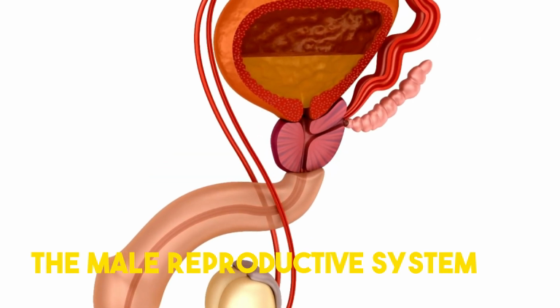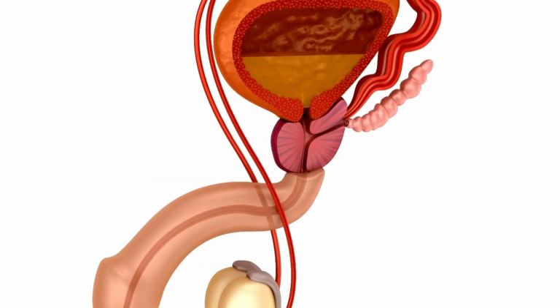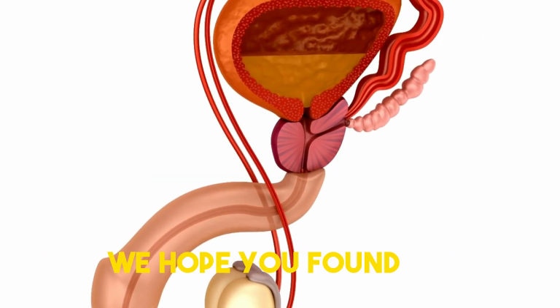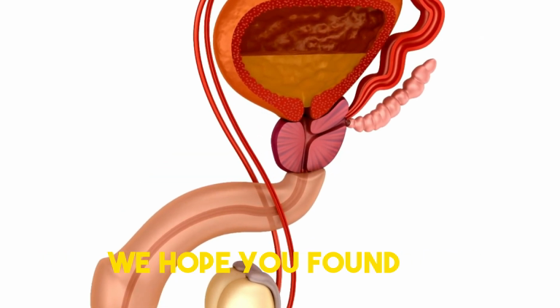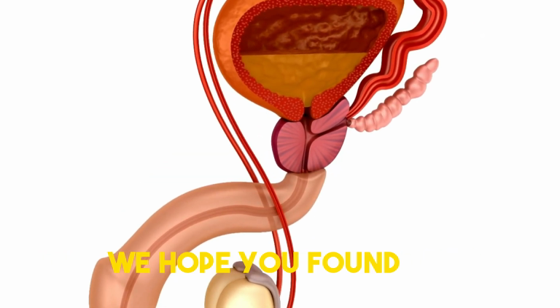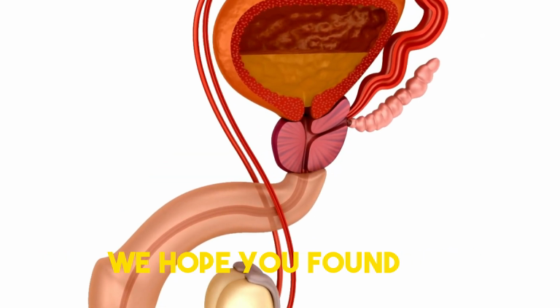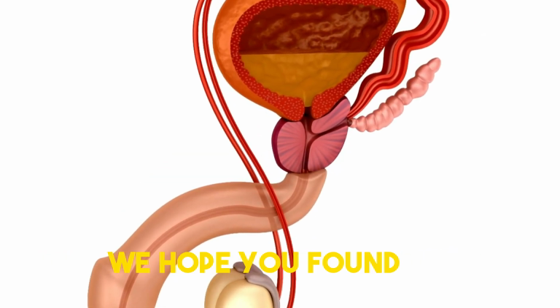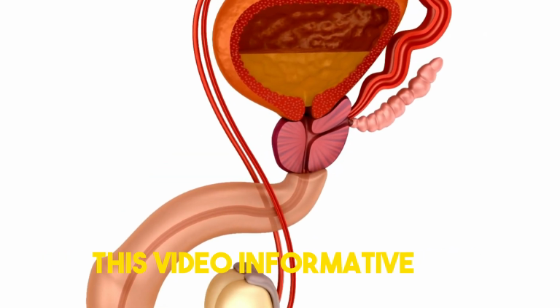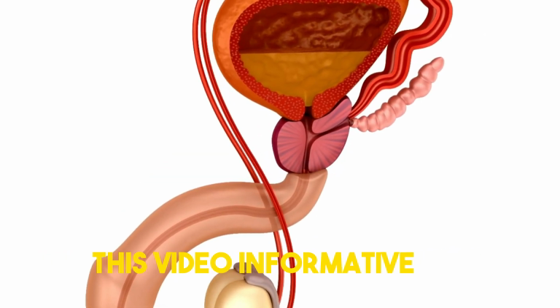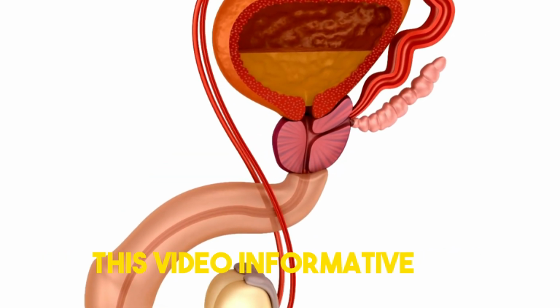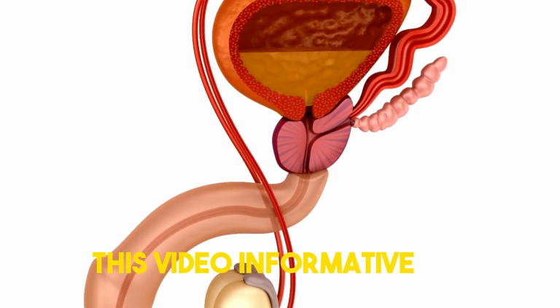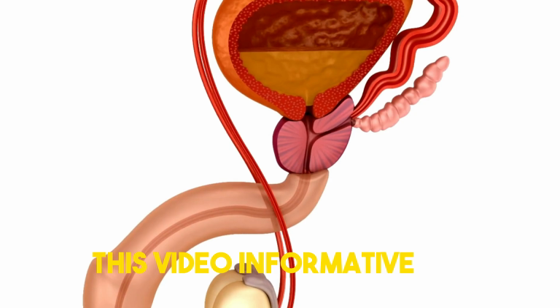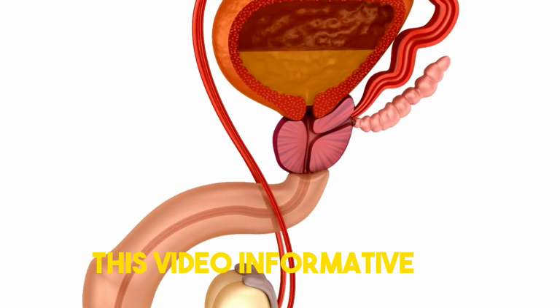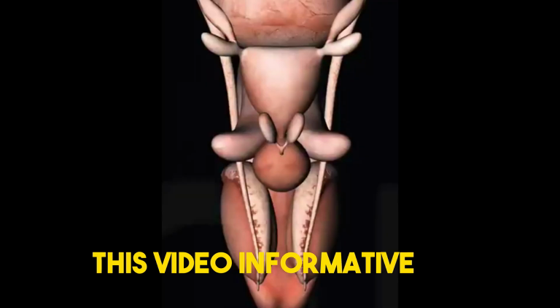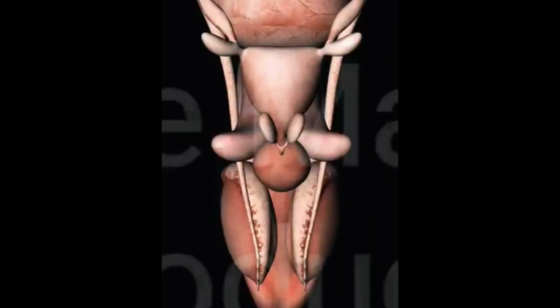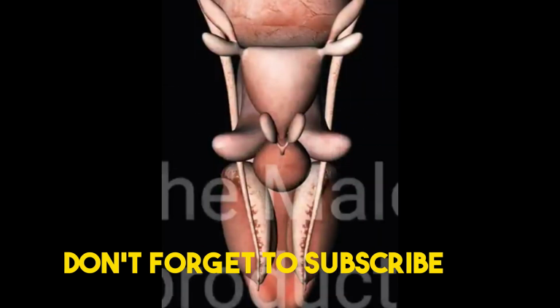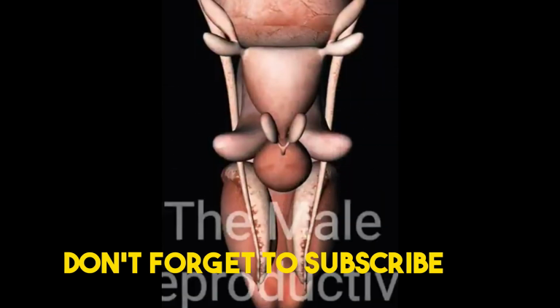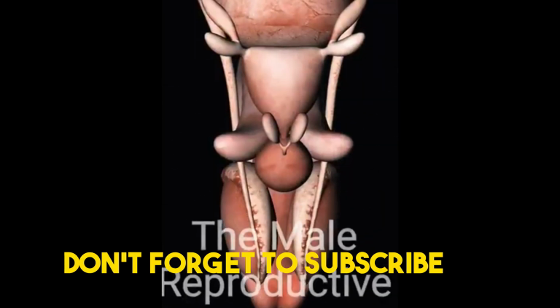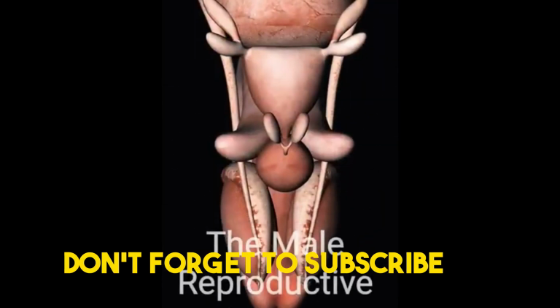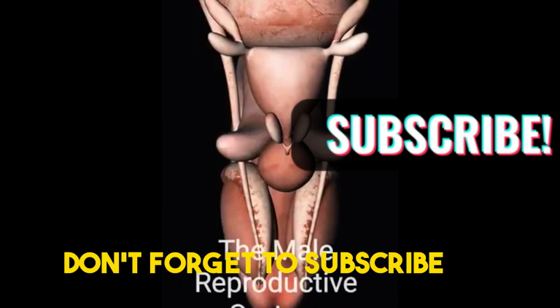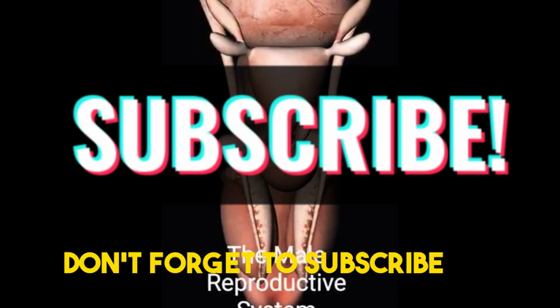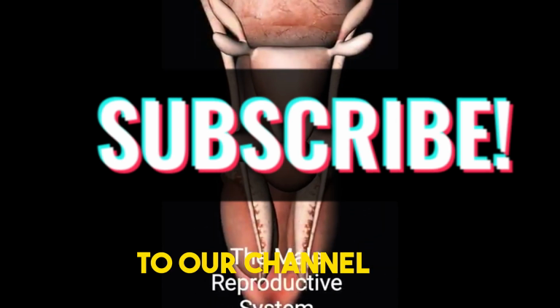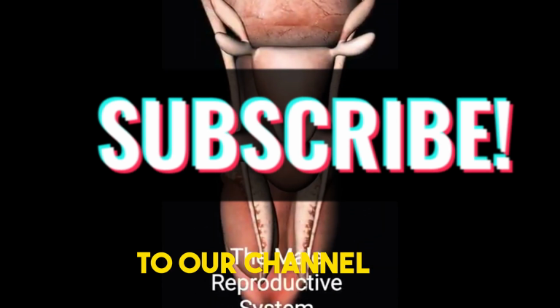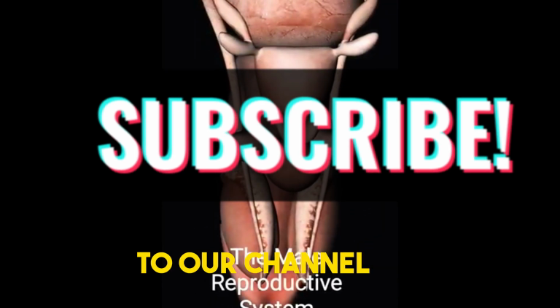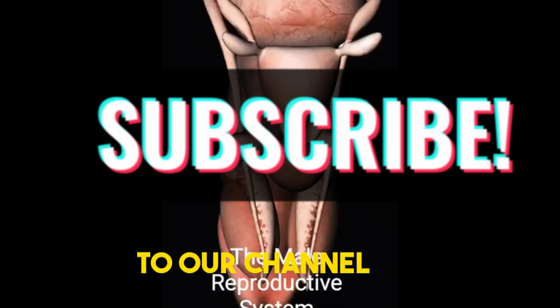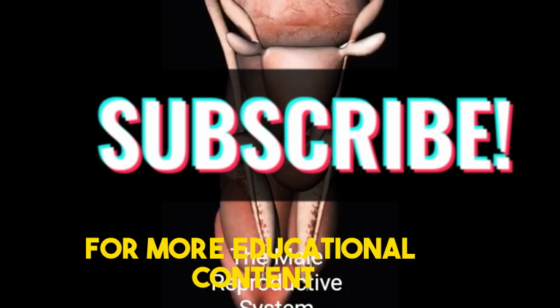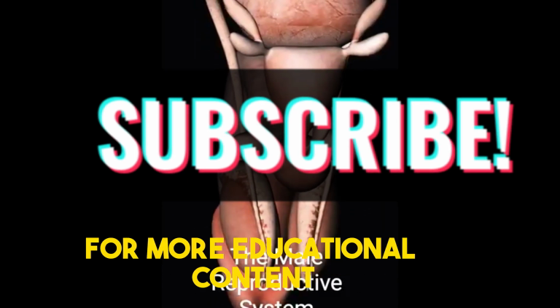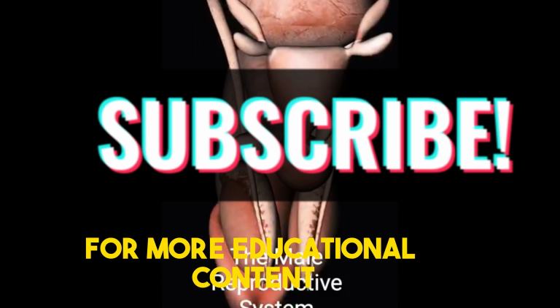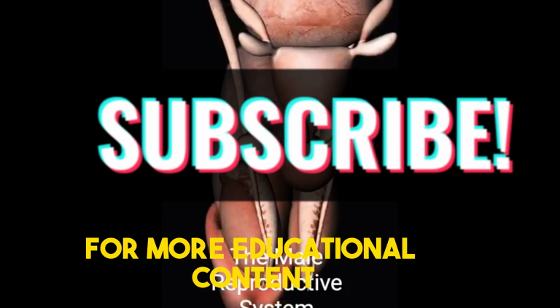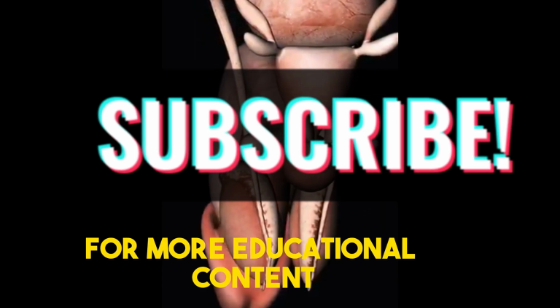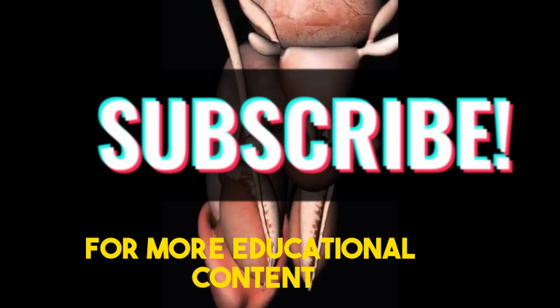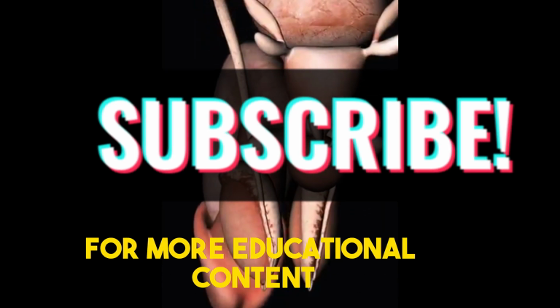We hope you found this video informative. Don't forget to subscribe to our channel for more educational content.